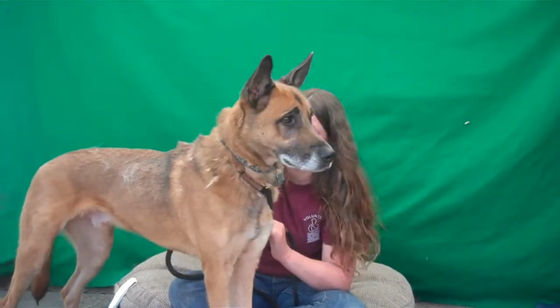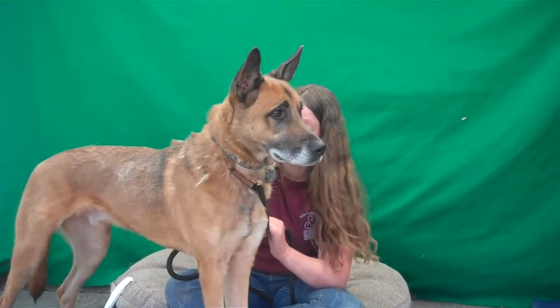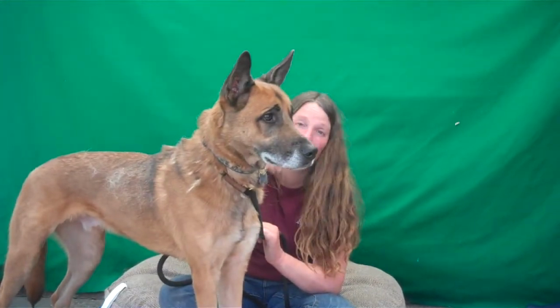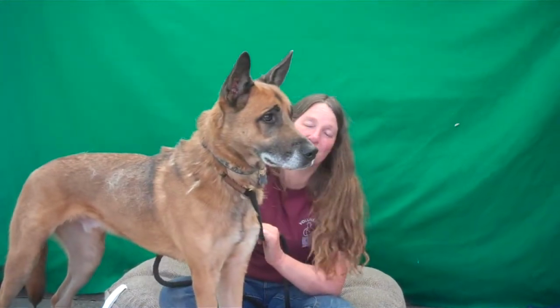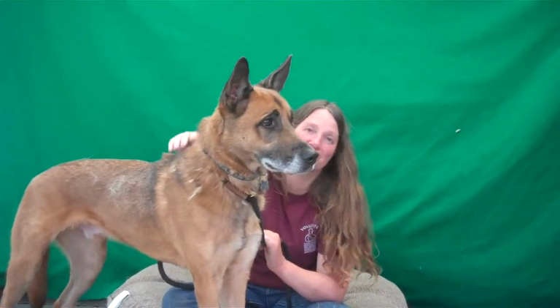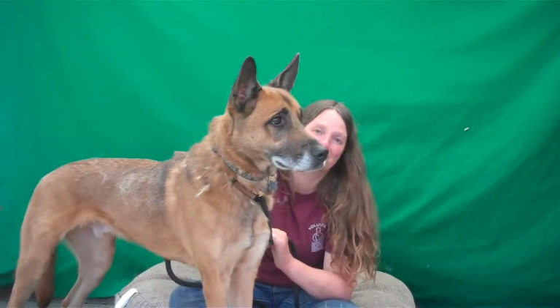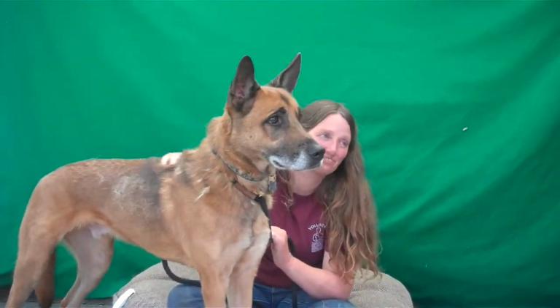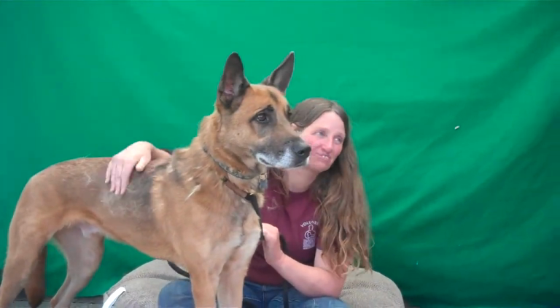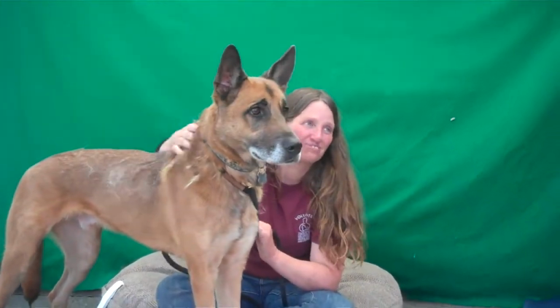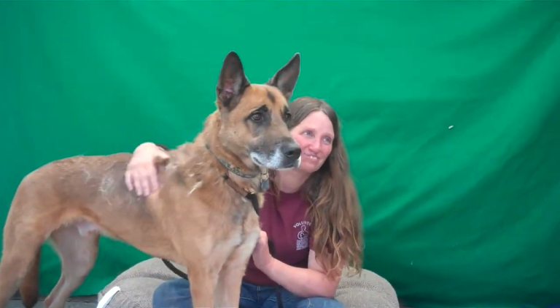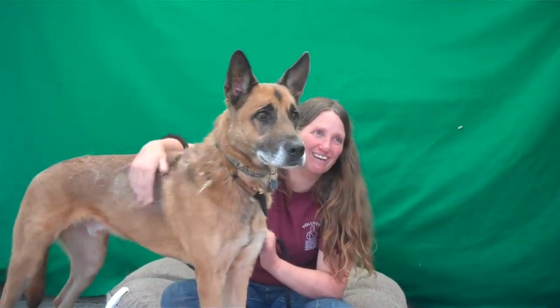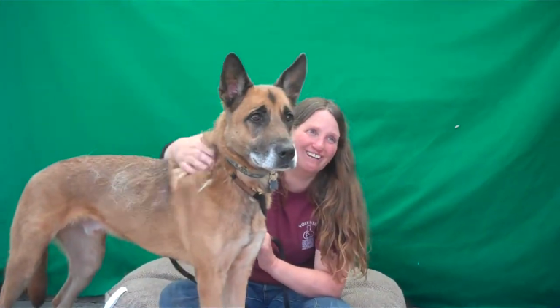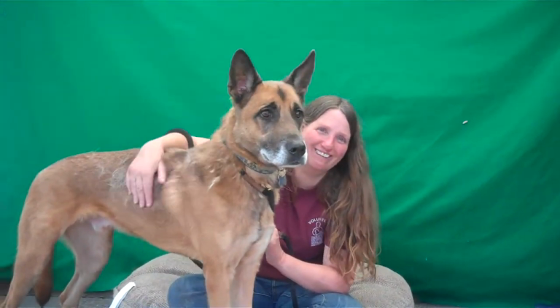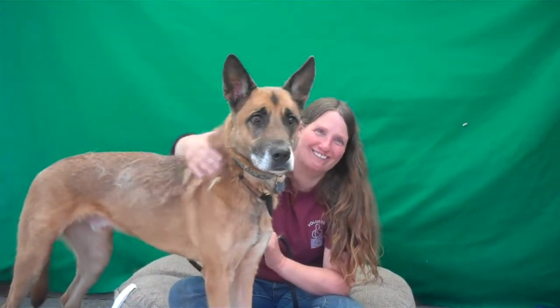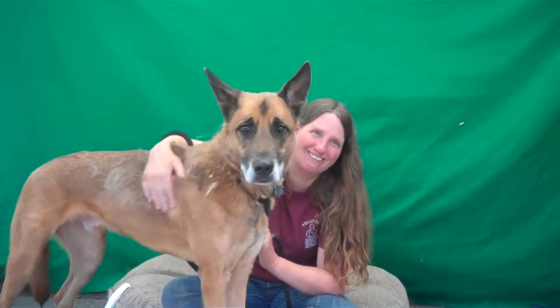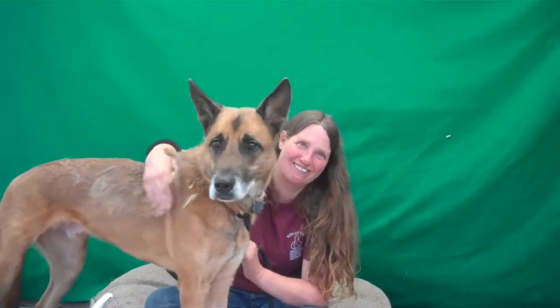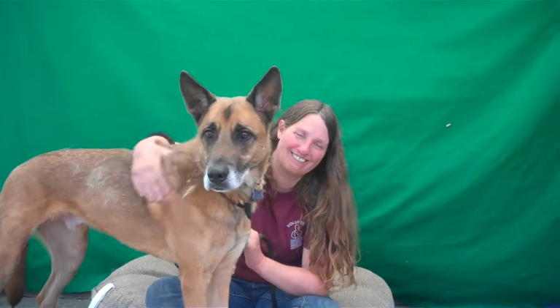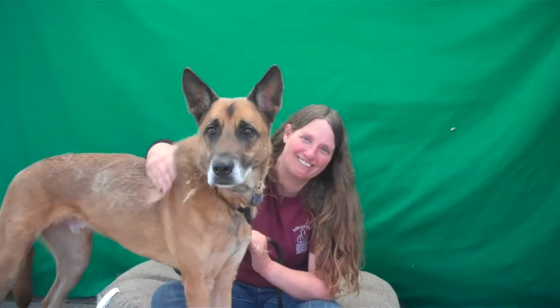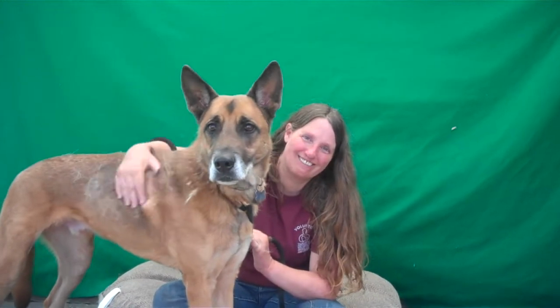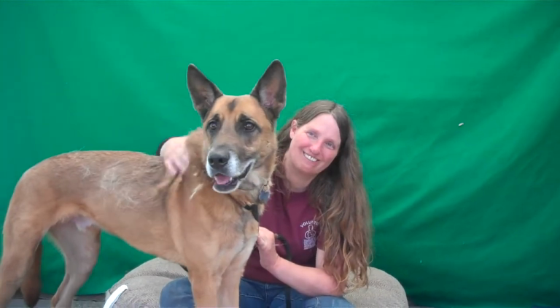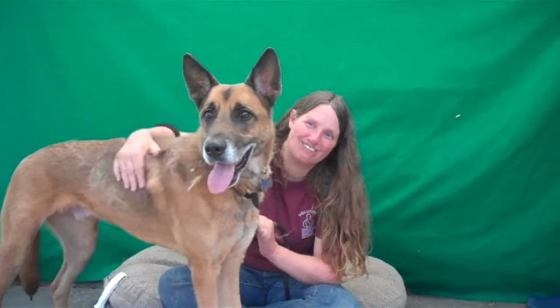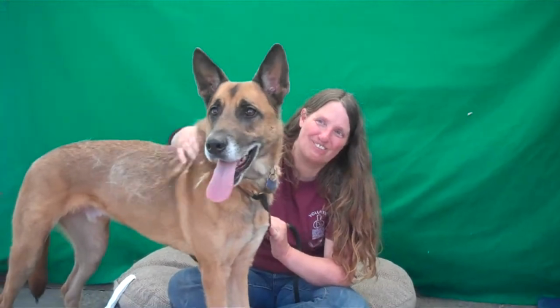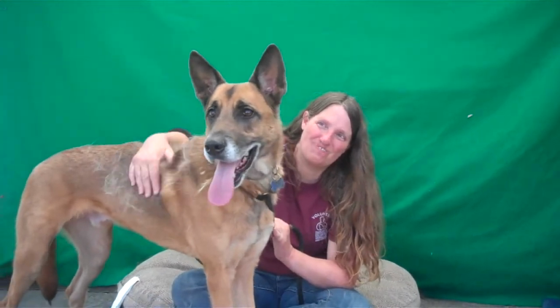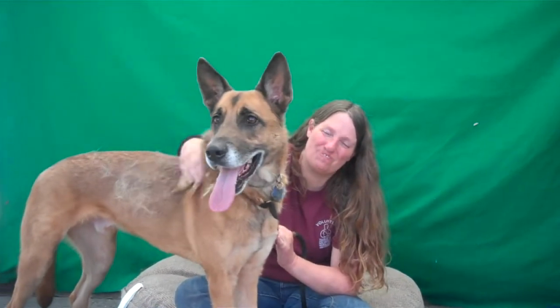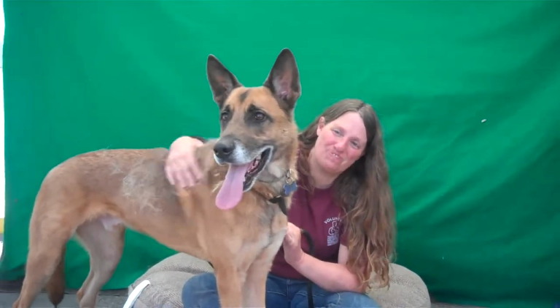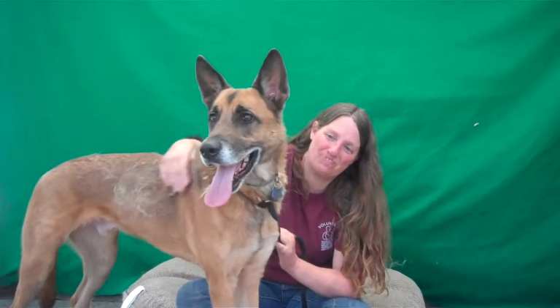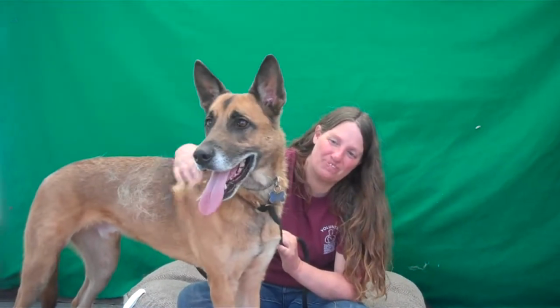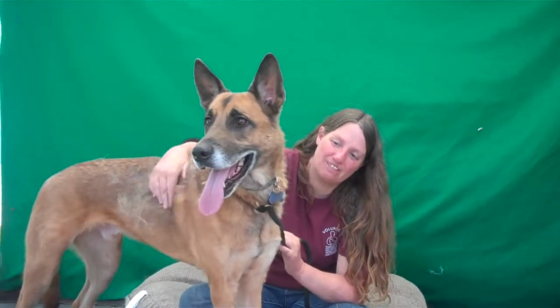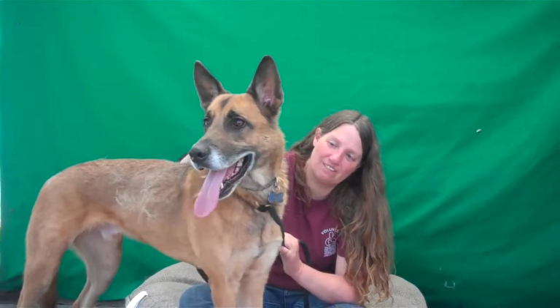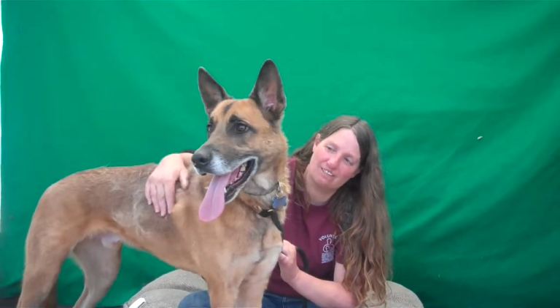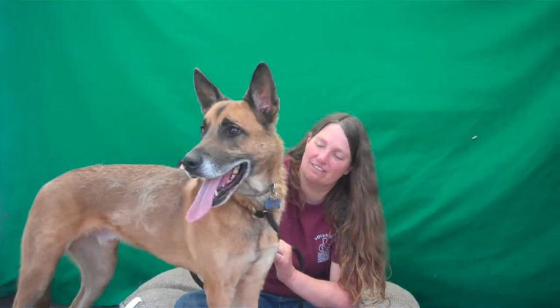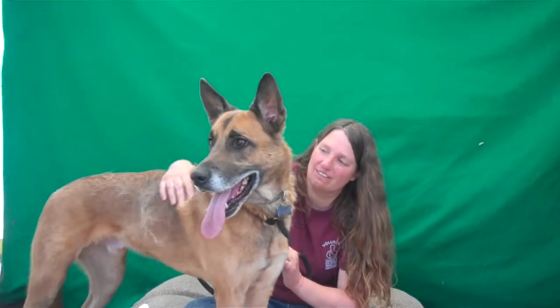We looked in the dog book and that's what he kind of looks like, so that's what we're going to say, but definitely he's got a shepherd in him.